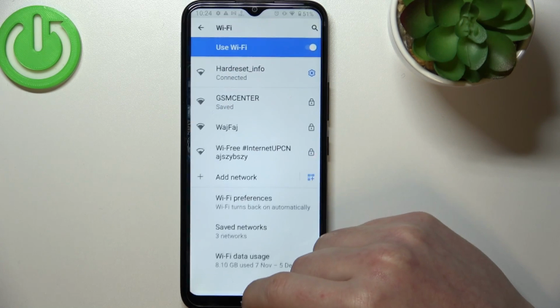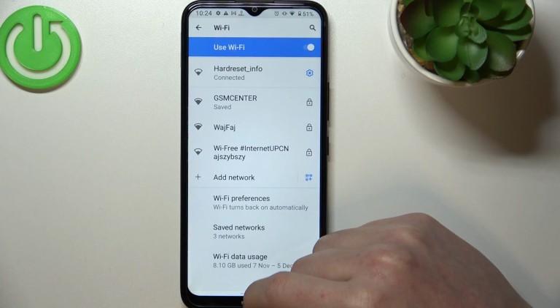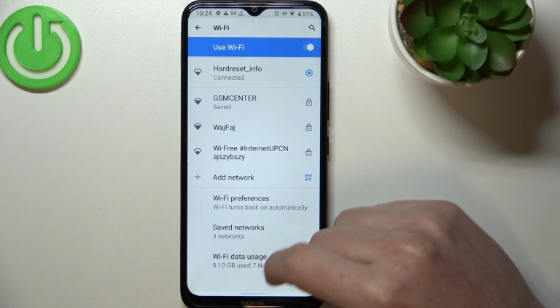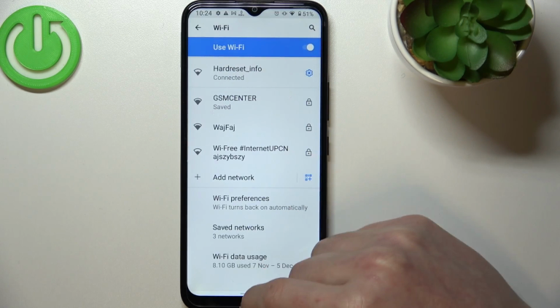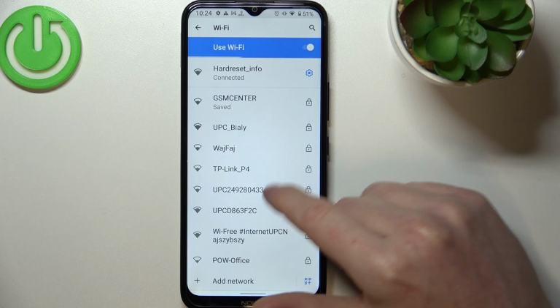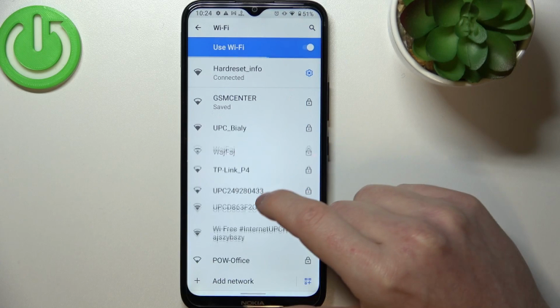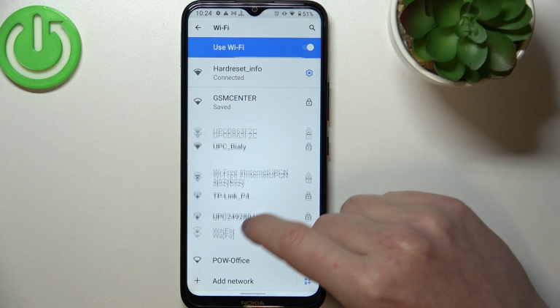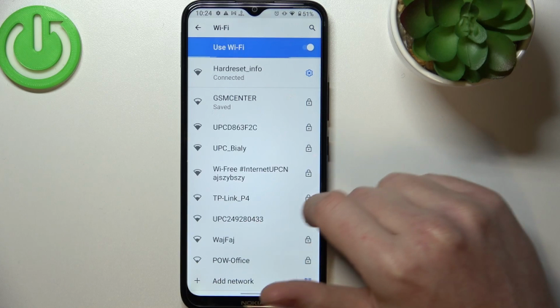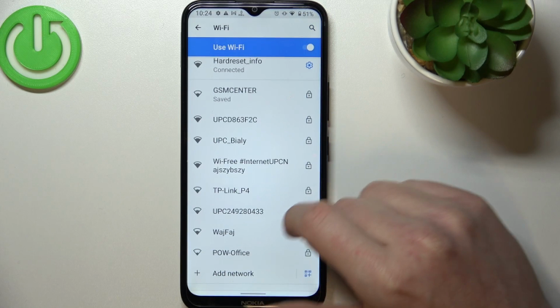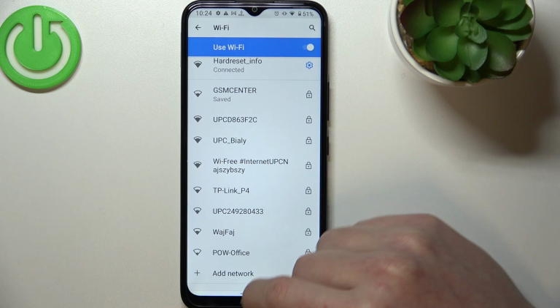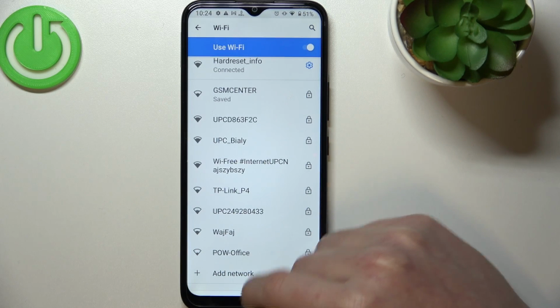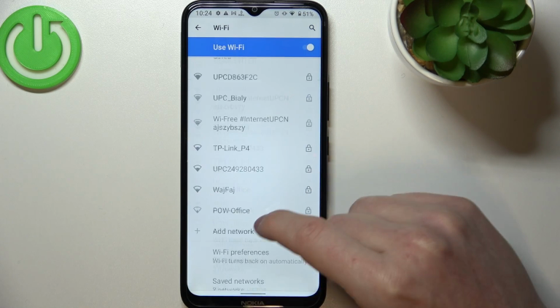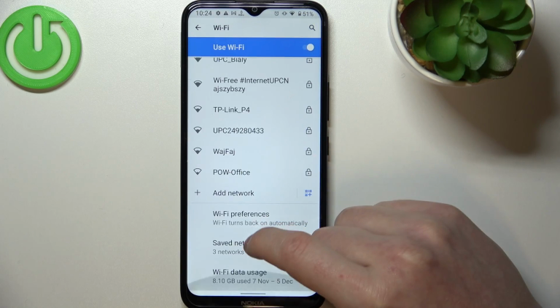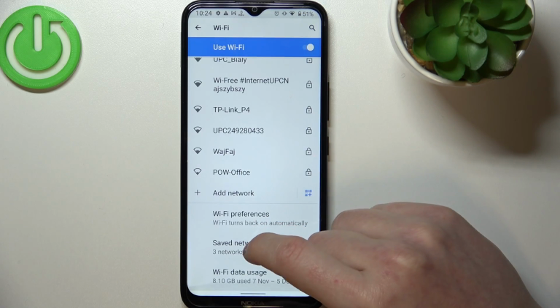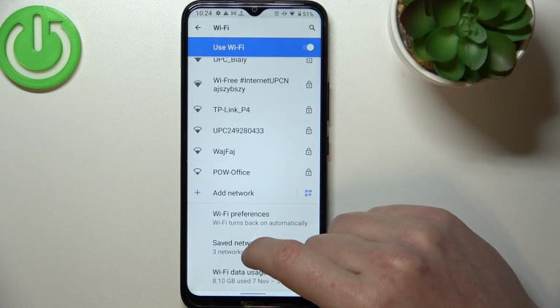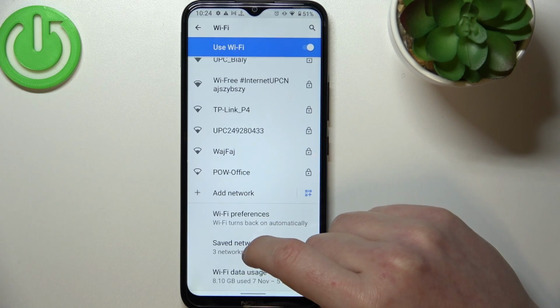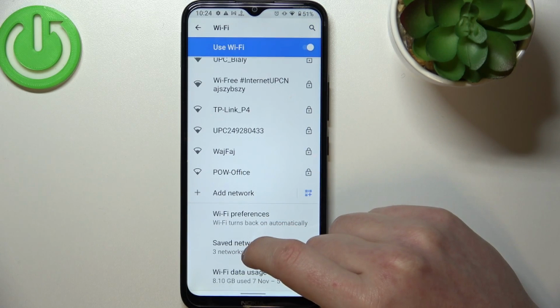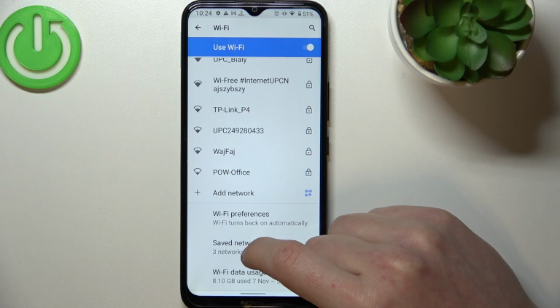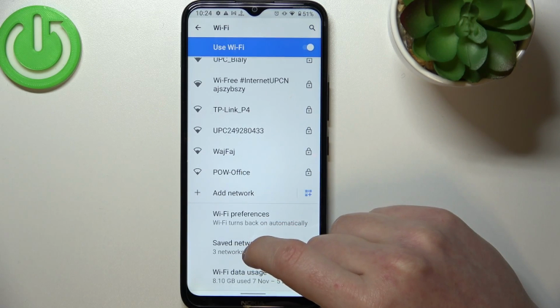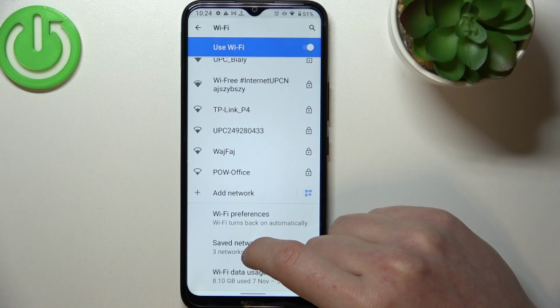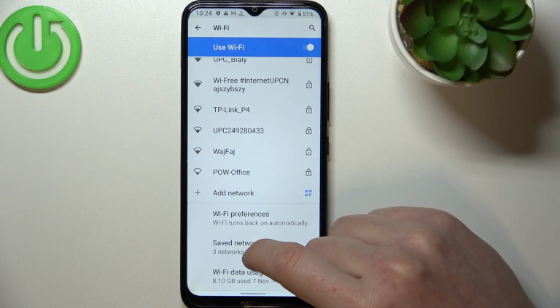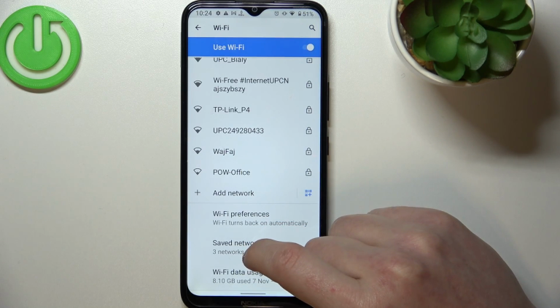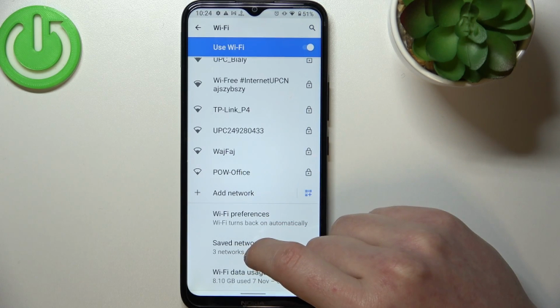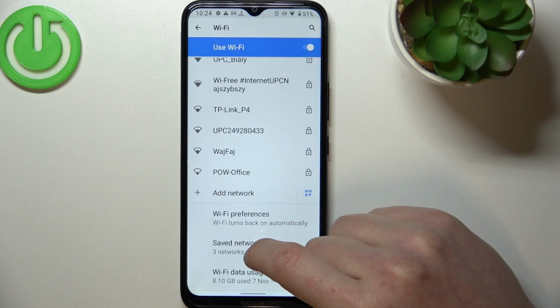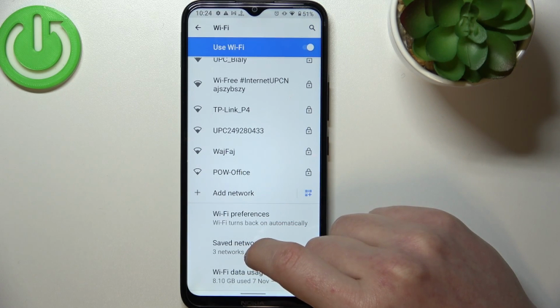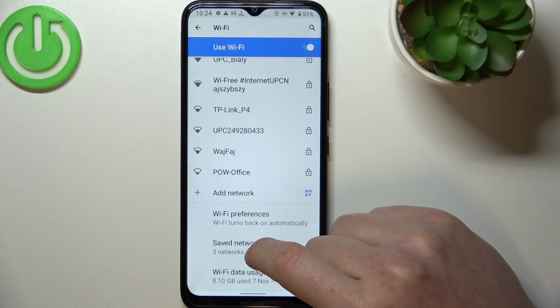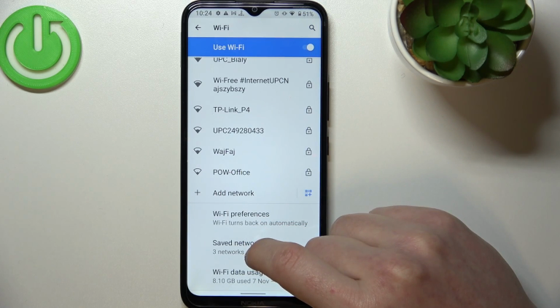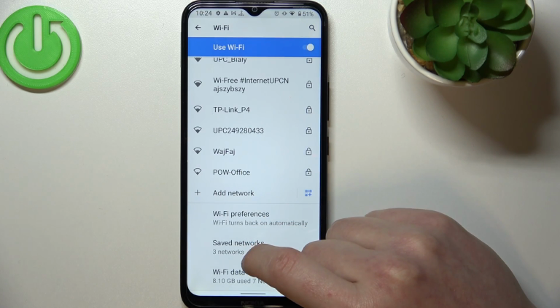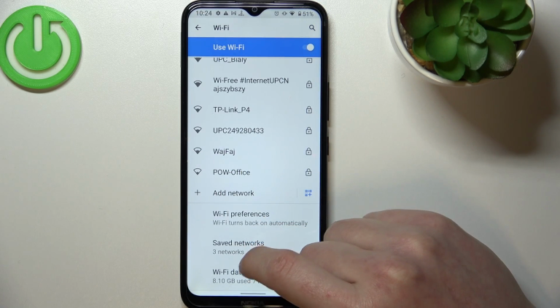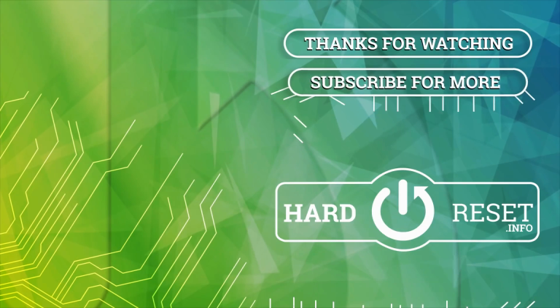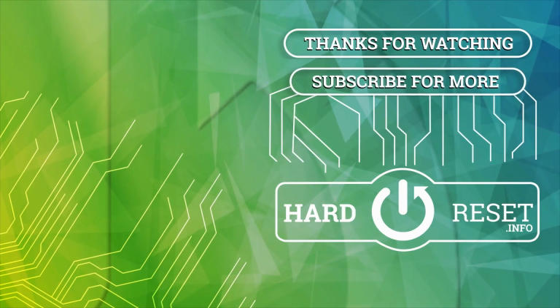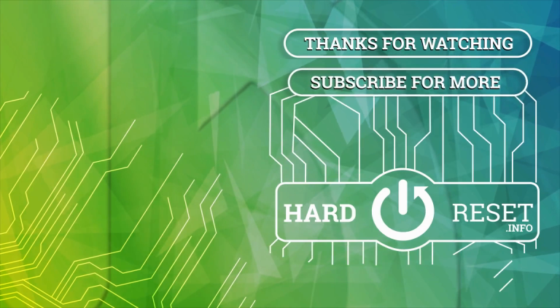And that's it for this video. Hope you liked it. Please consider subscribing to our channel, leave a like and a comment below.